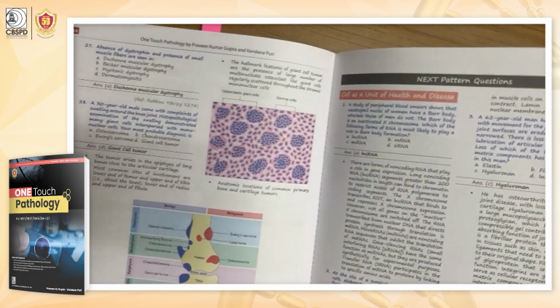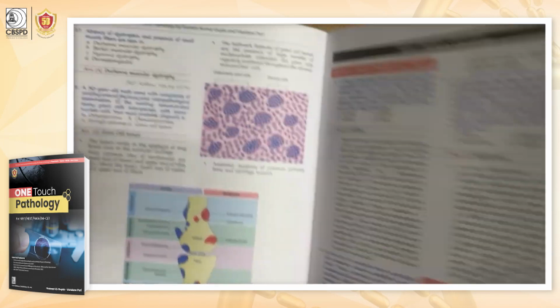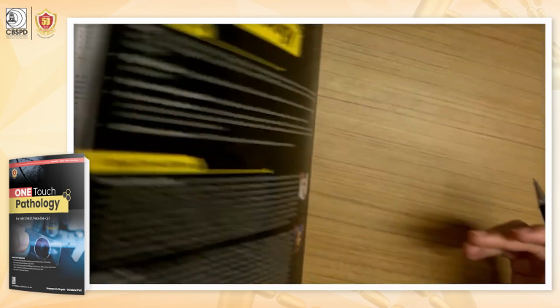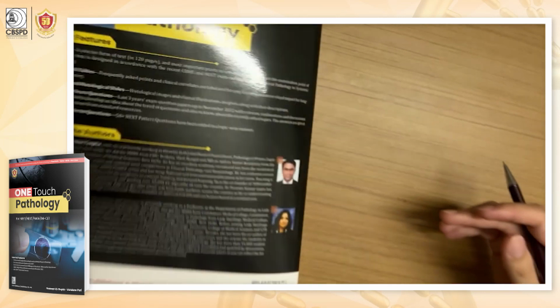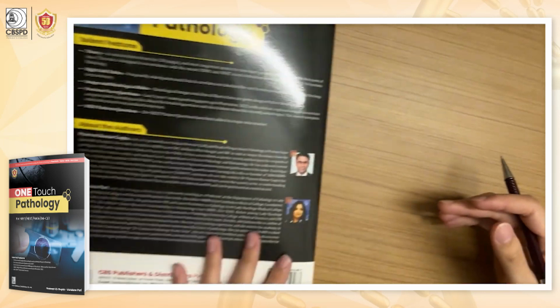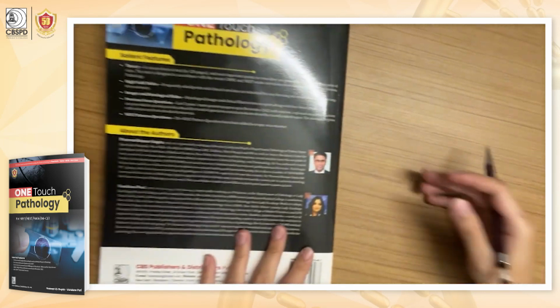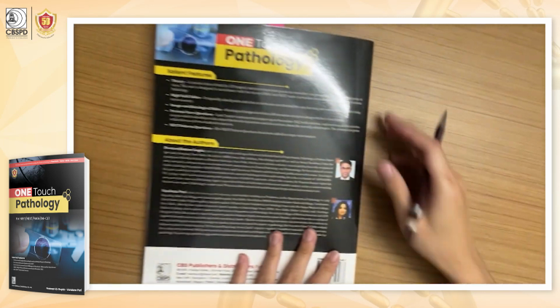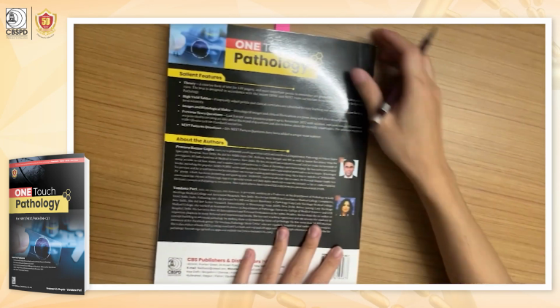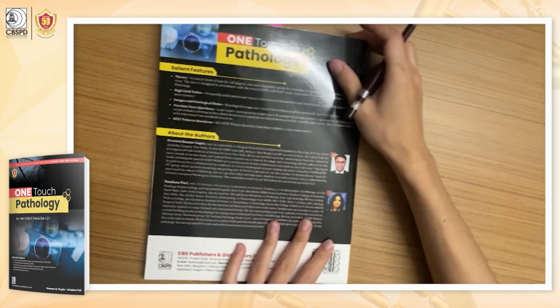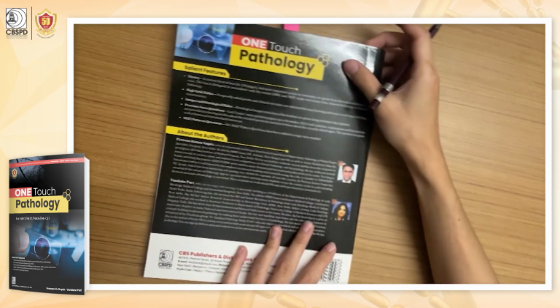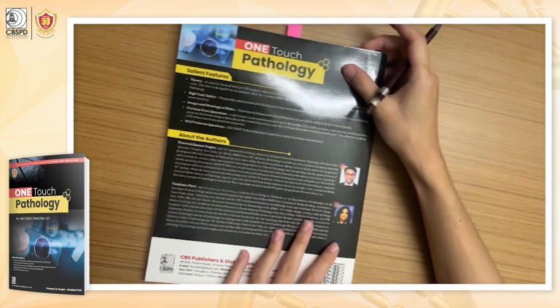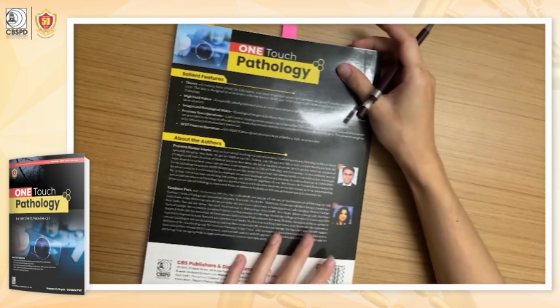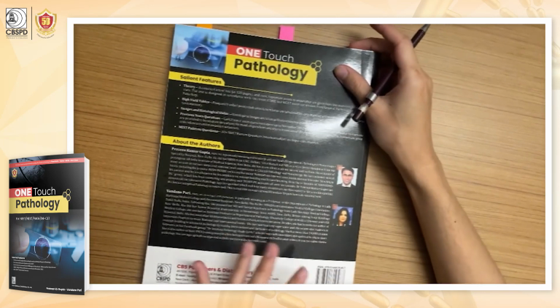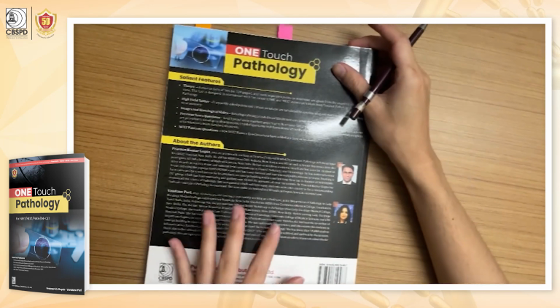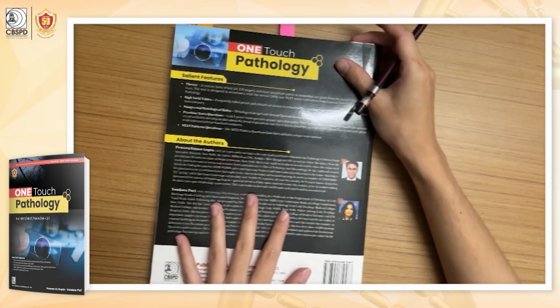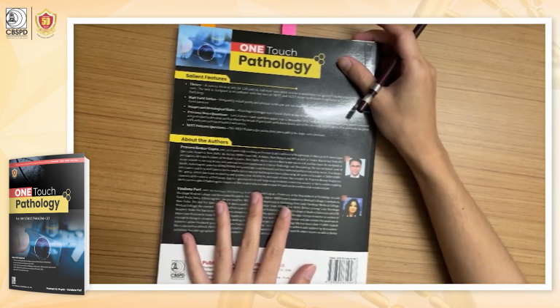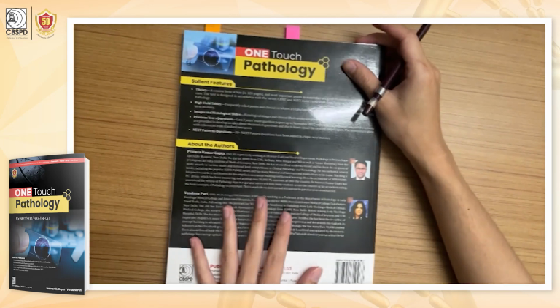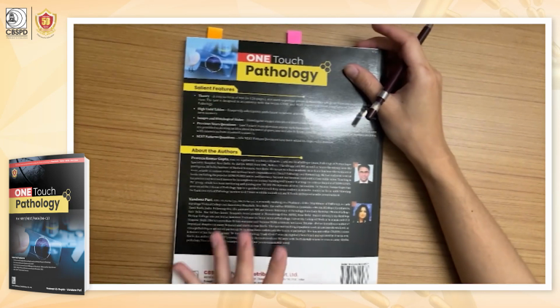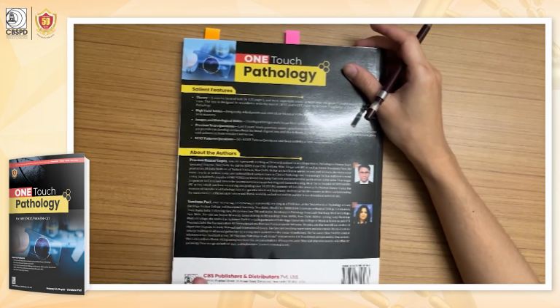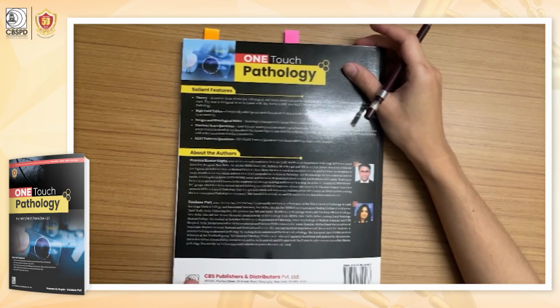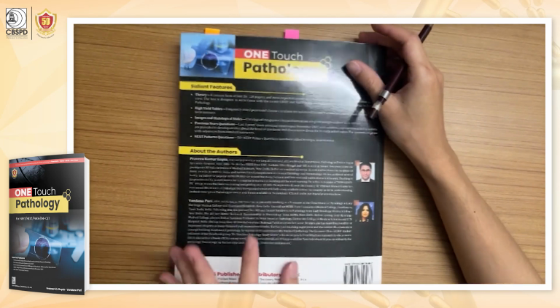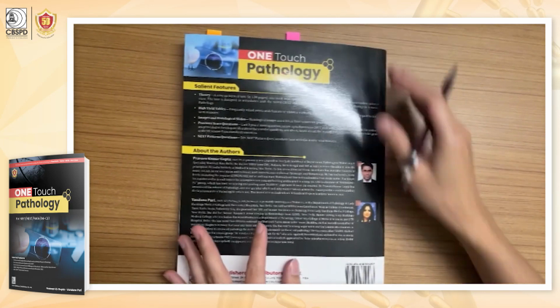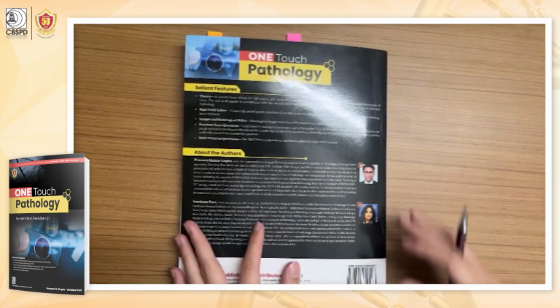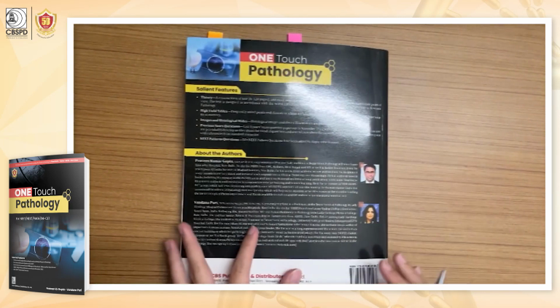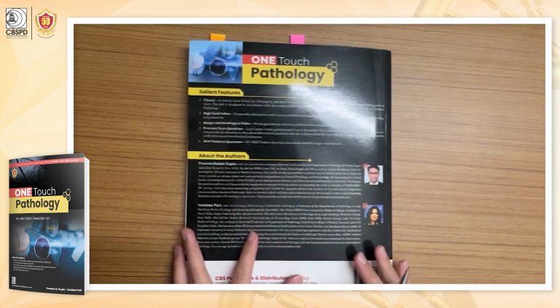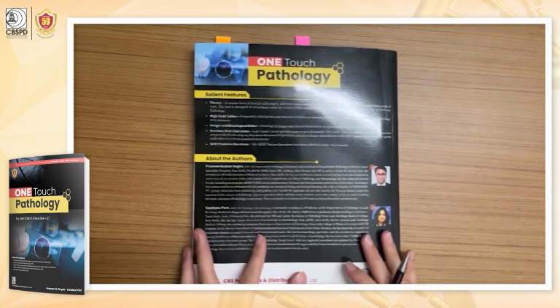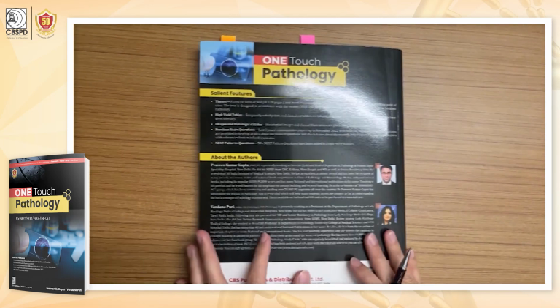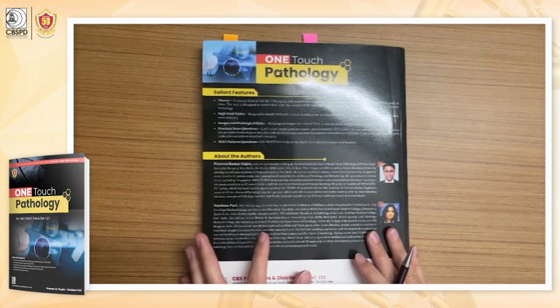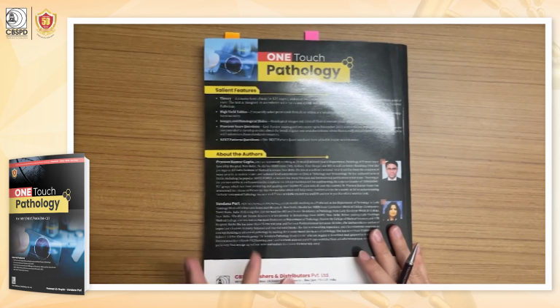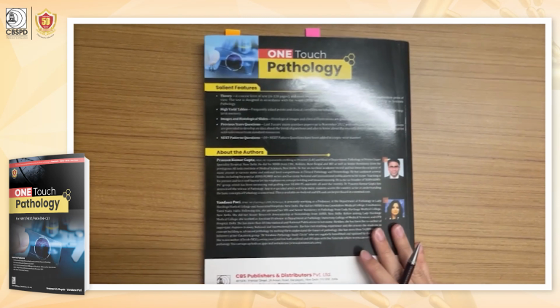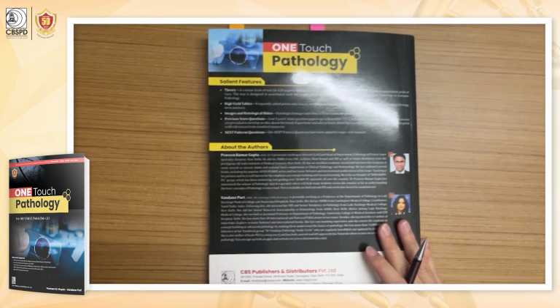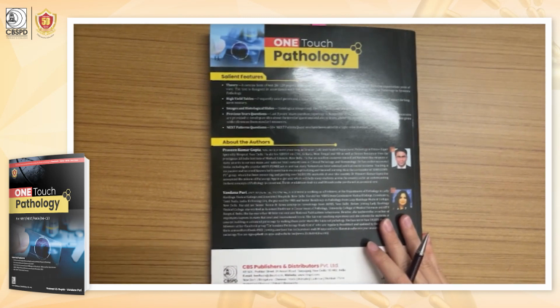Thank you very much to the CVS publishers for giving me this book and giving me a chance to read it. Thank you.